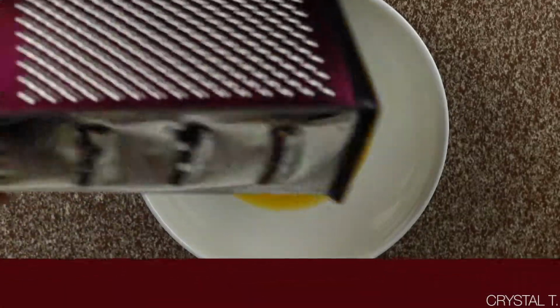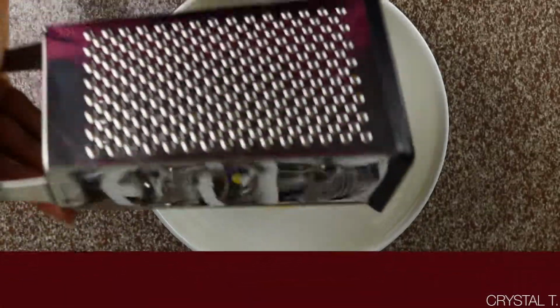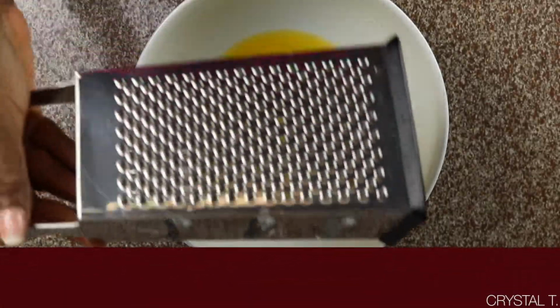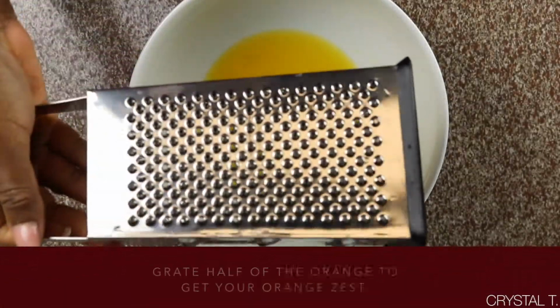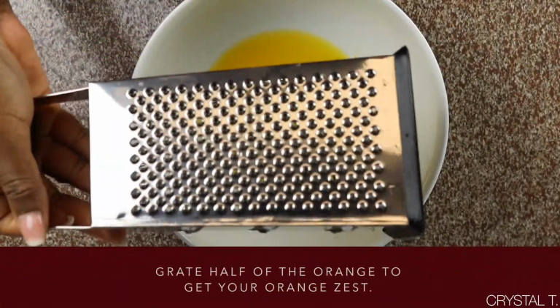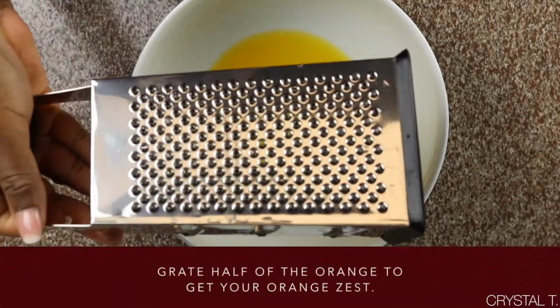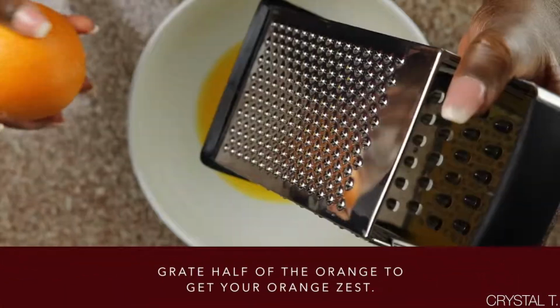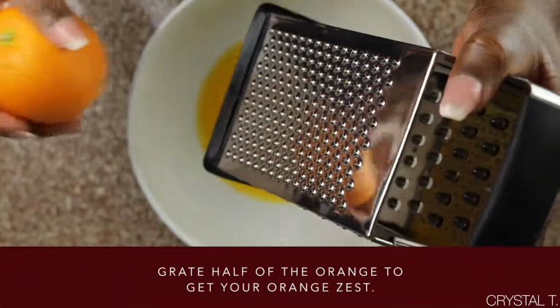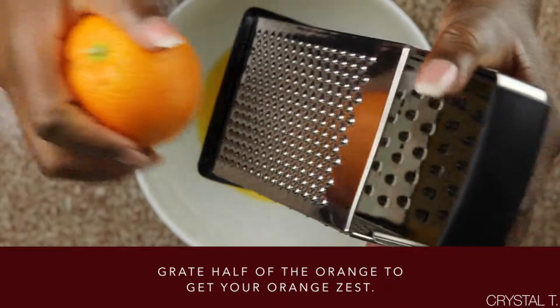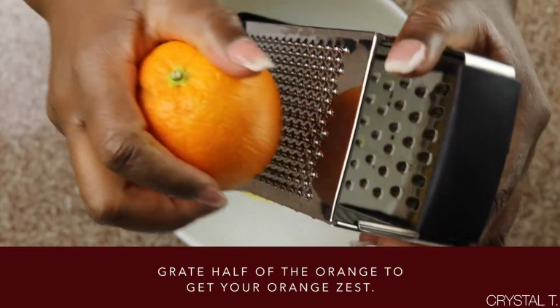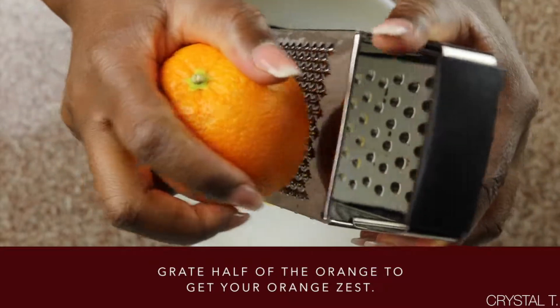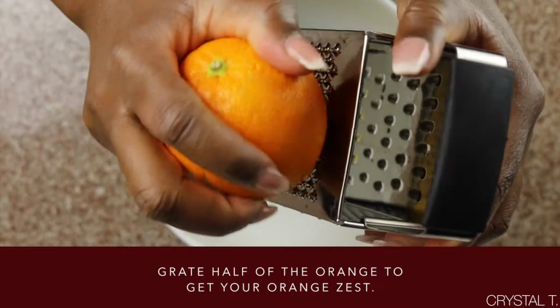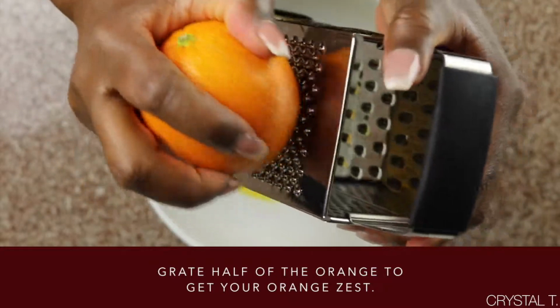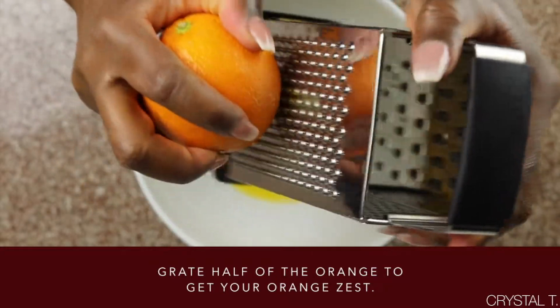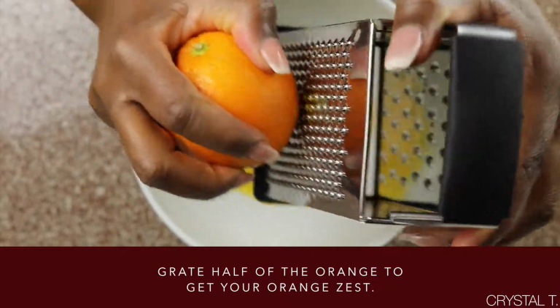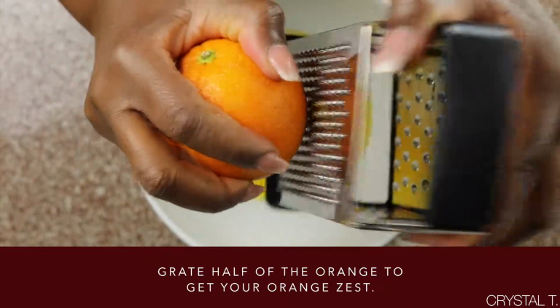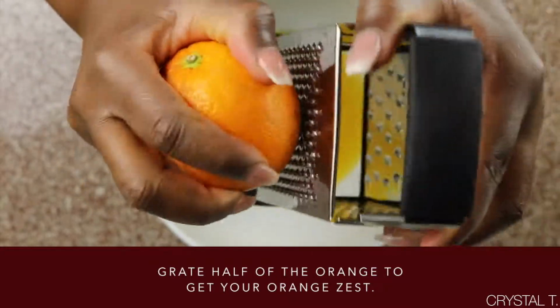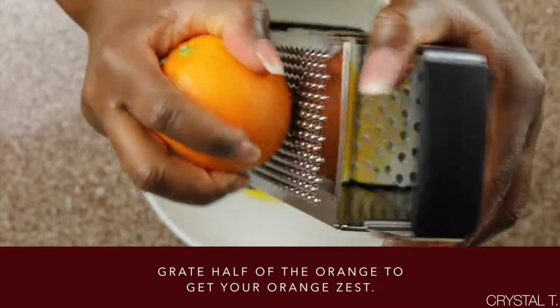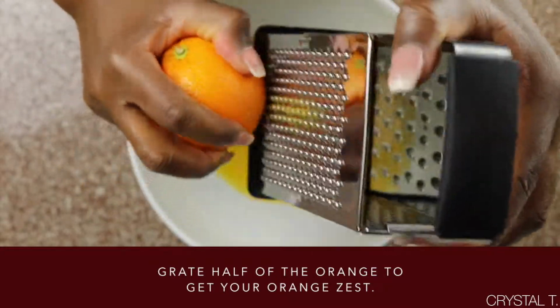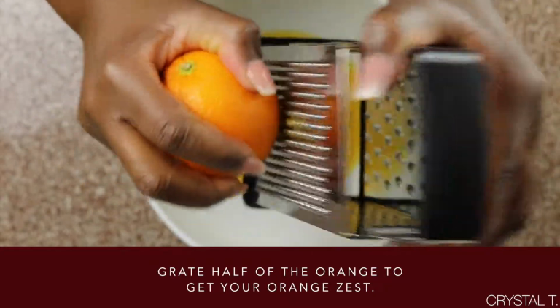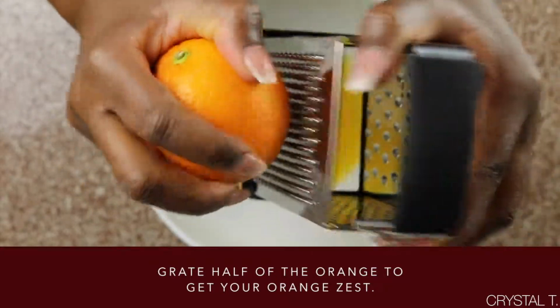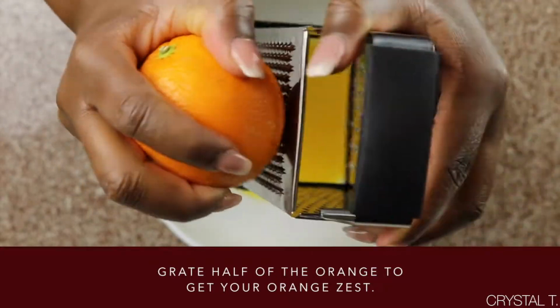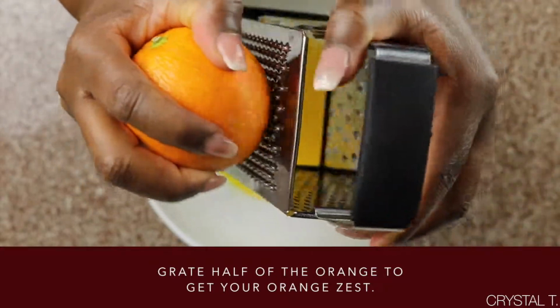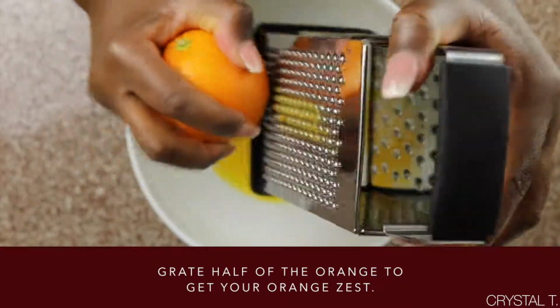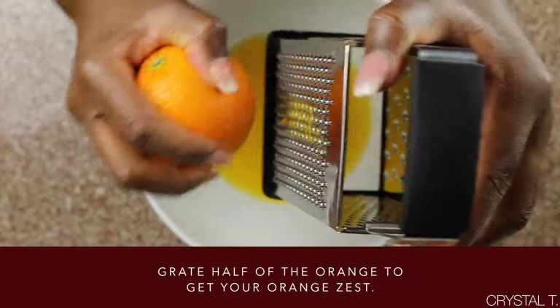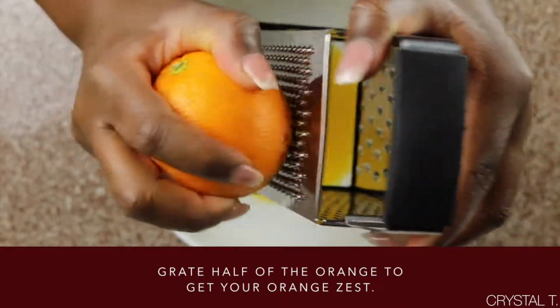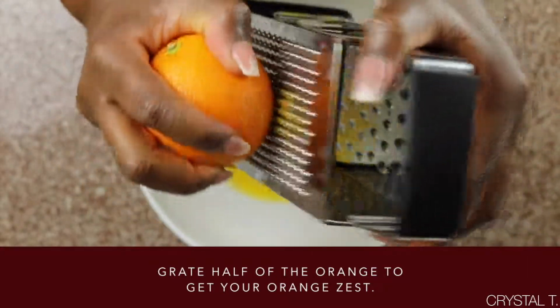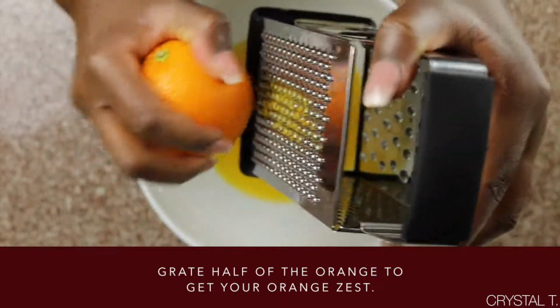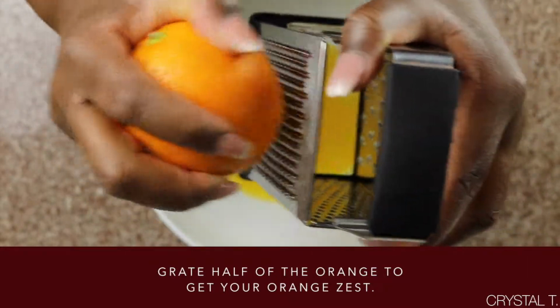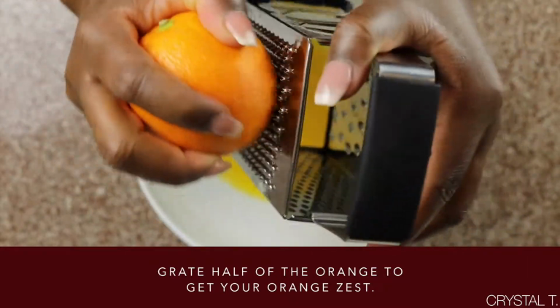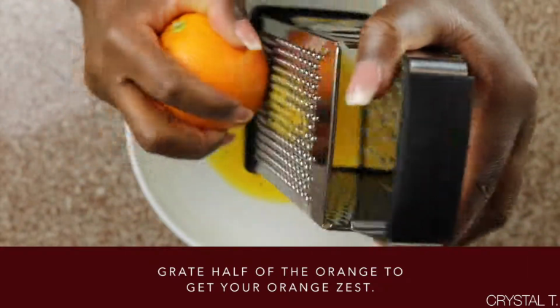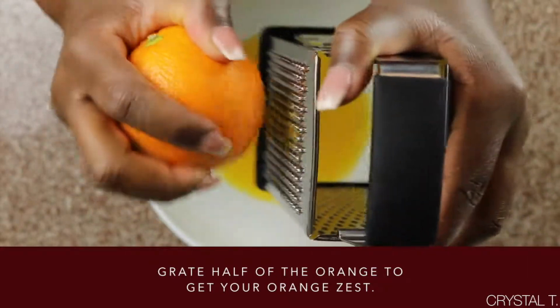Next, take a grater and a fresh orange and zest half of the orange.